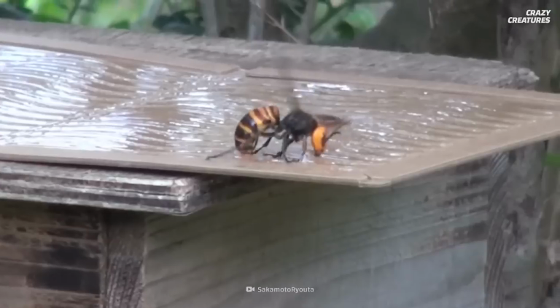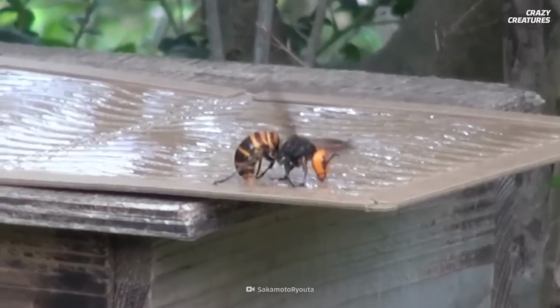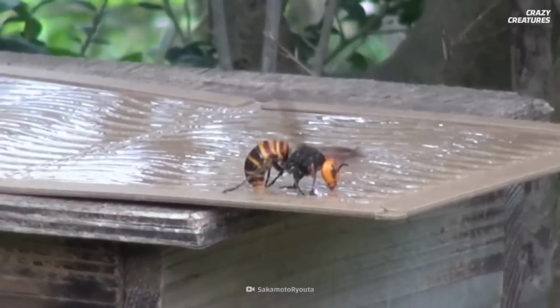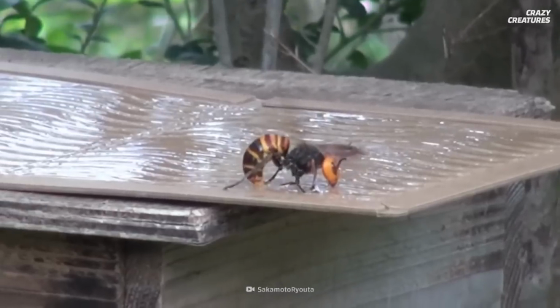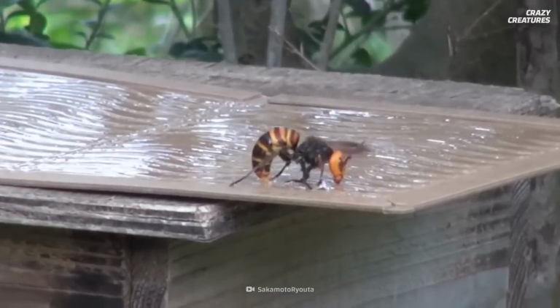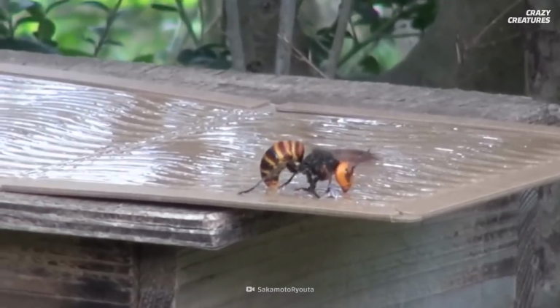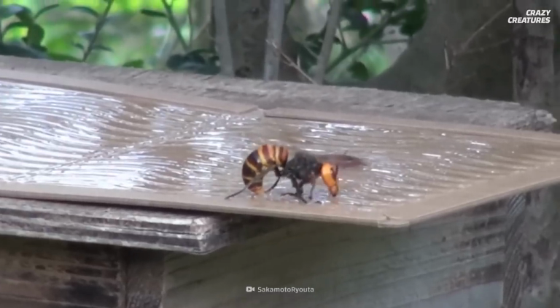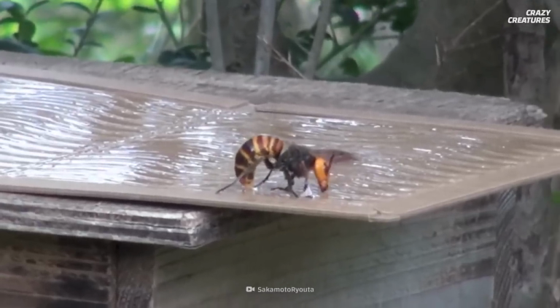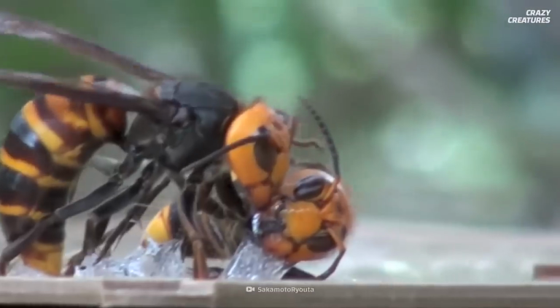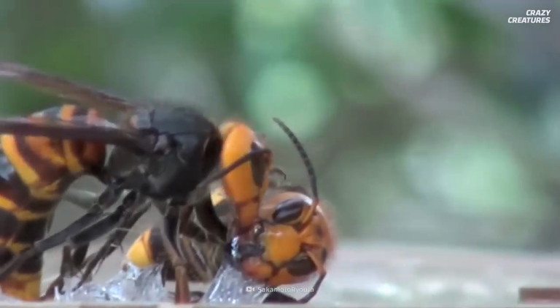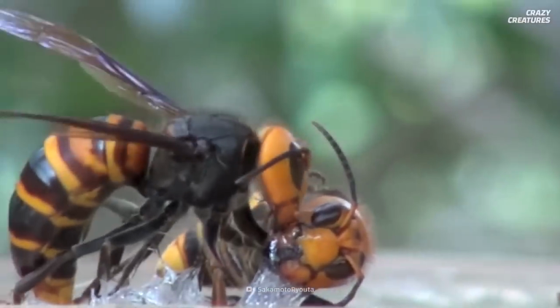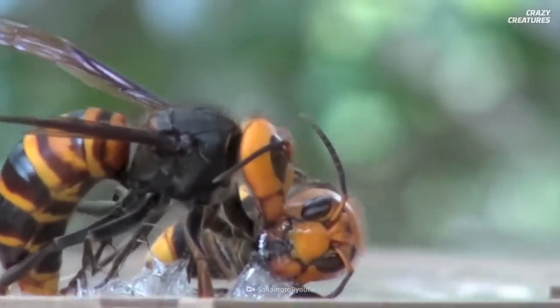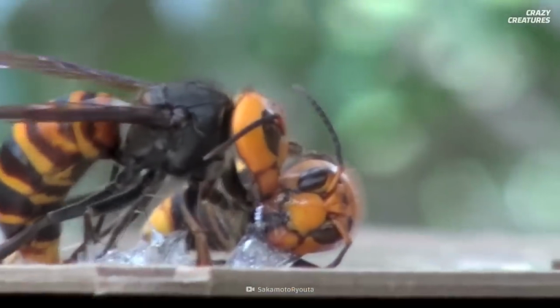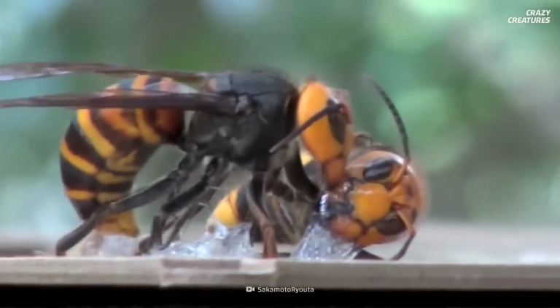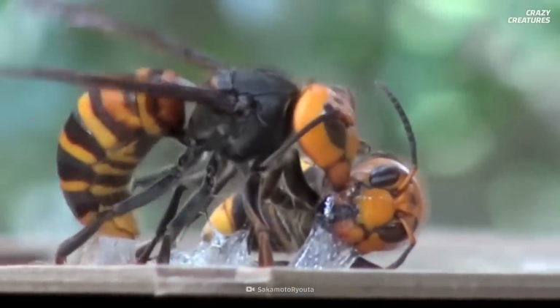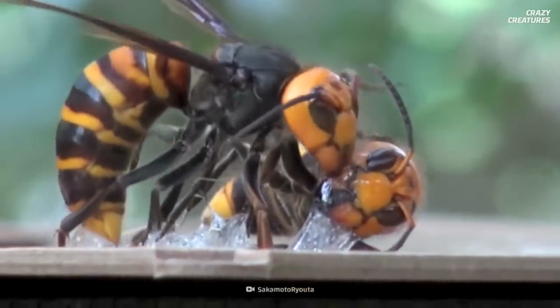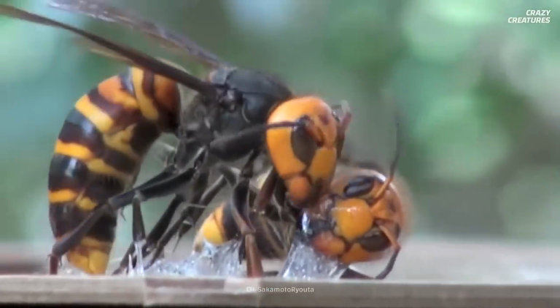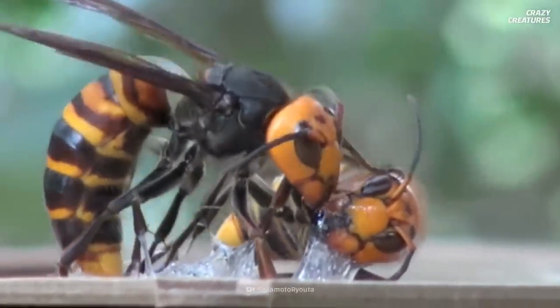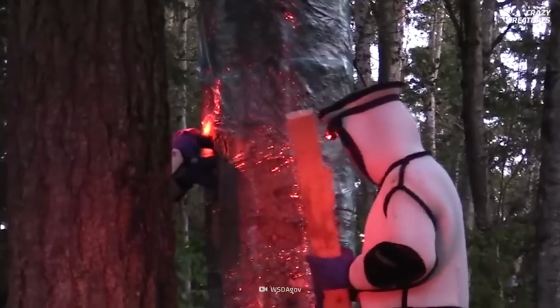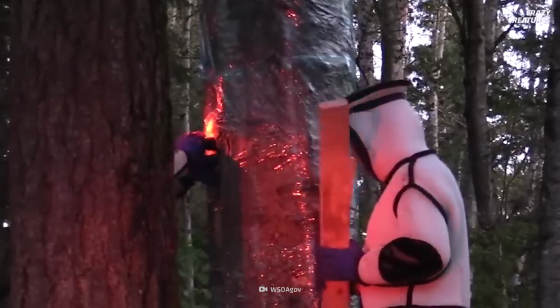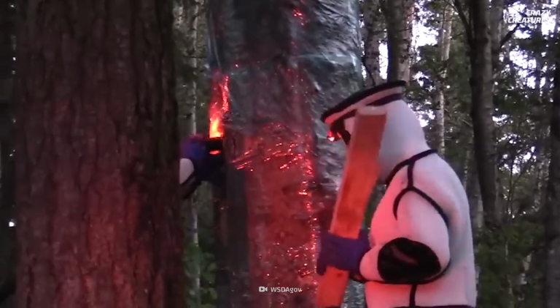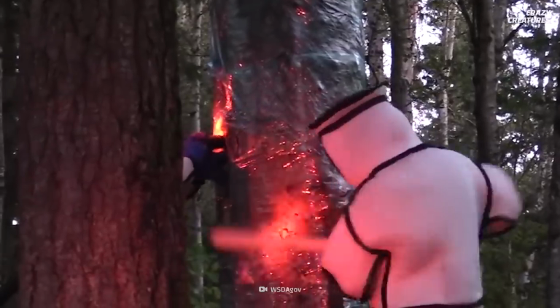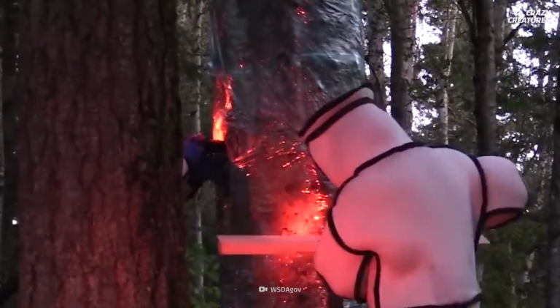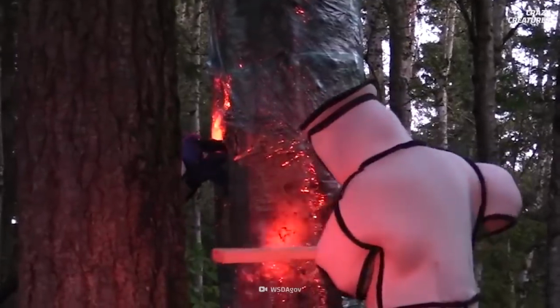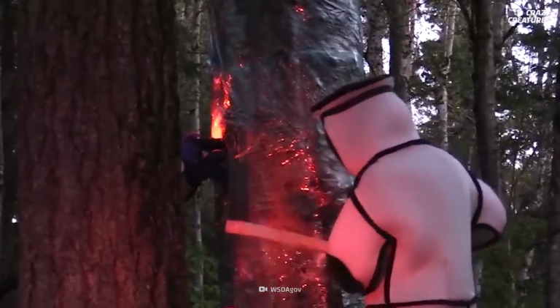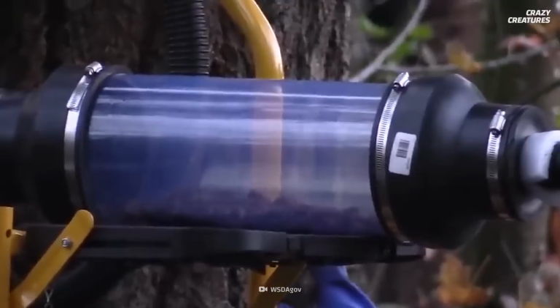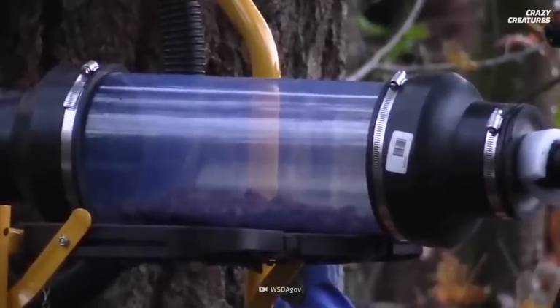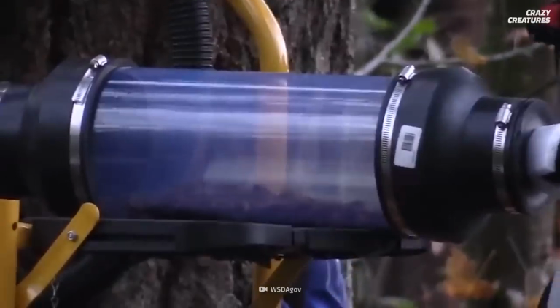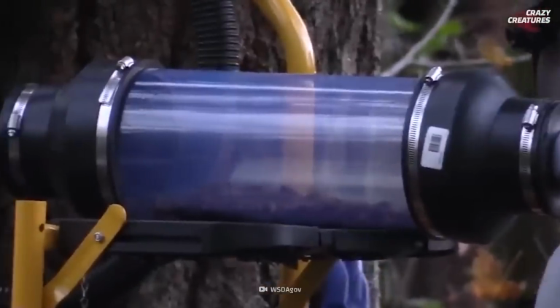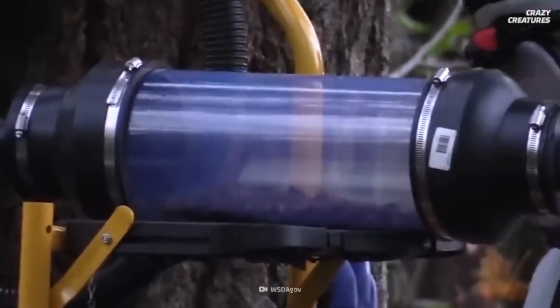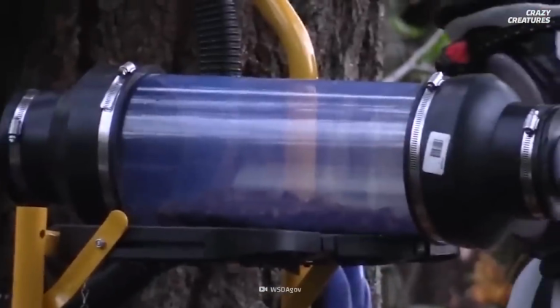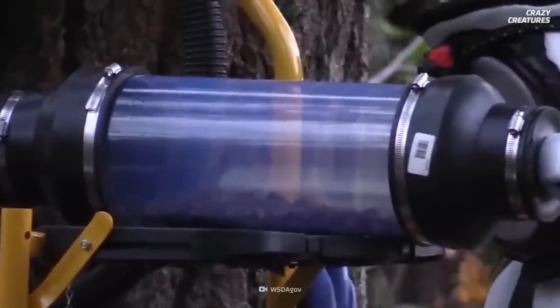Preventing the spread of giant hornets is the number one control method. Humans destroy their nests, trap the hornets, and kill them.